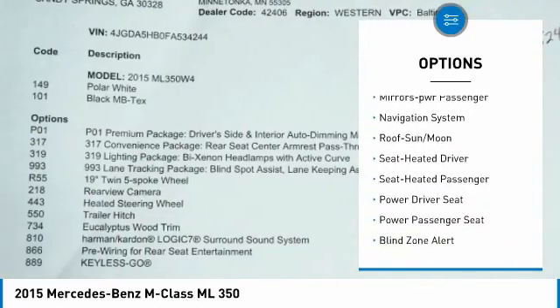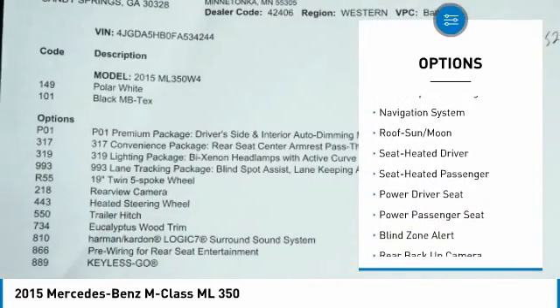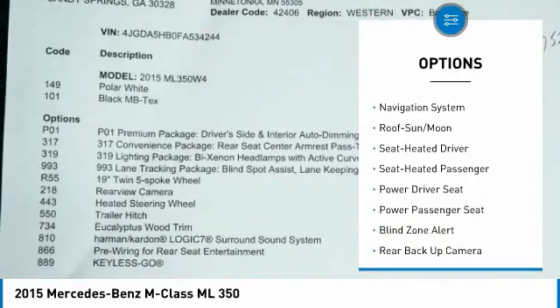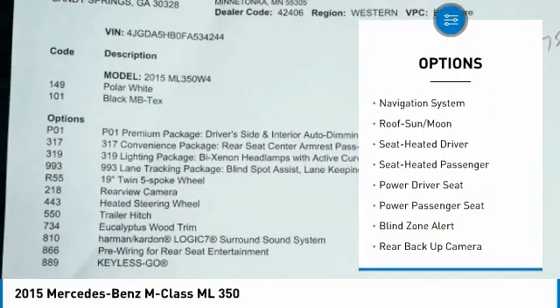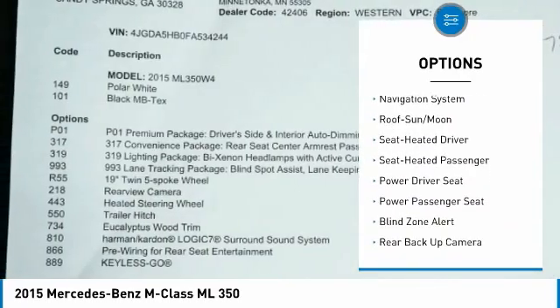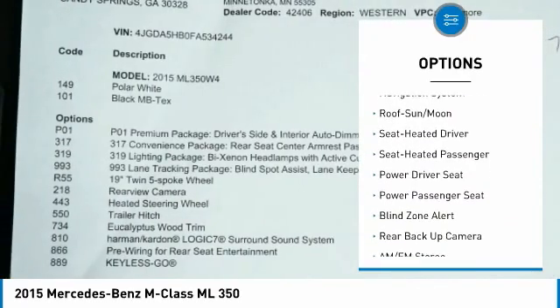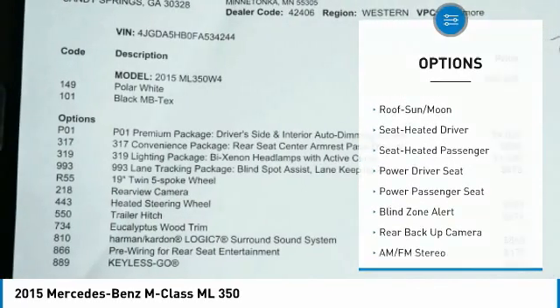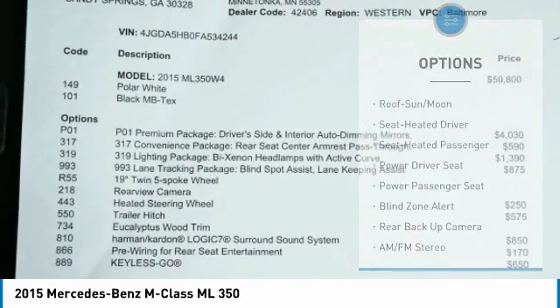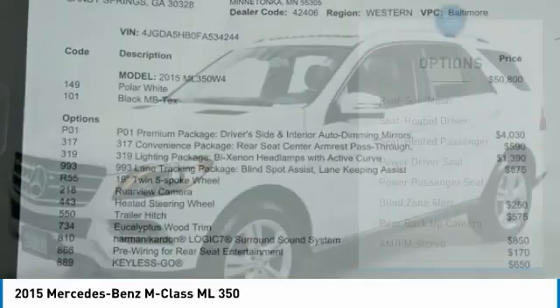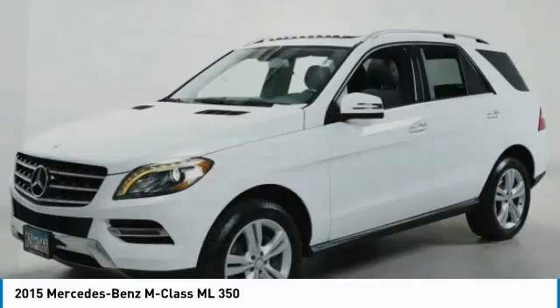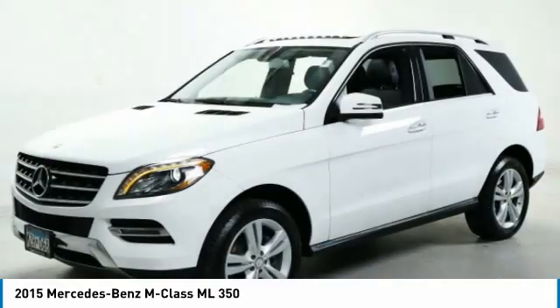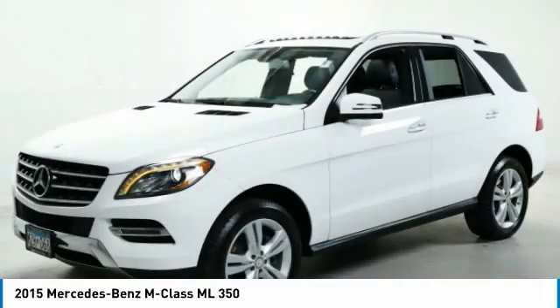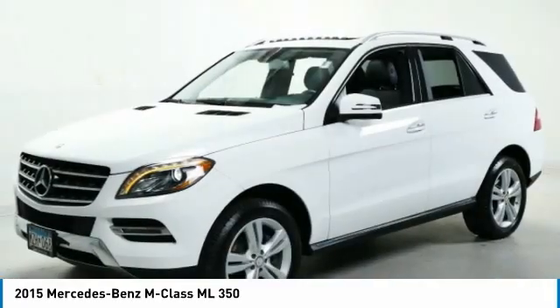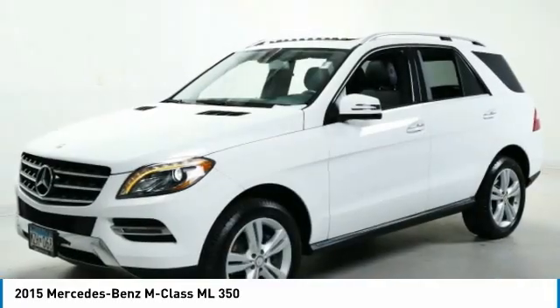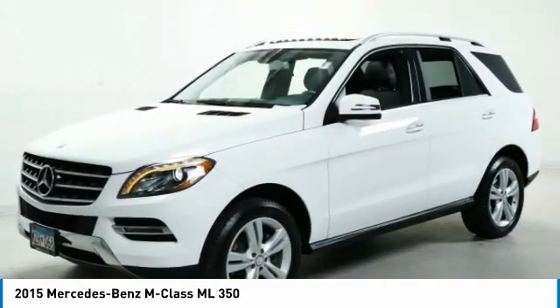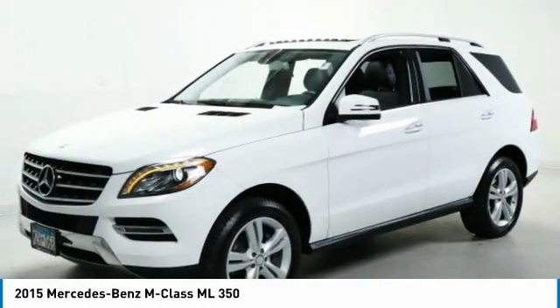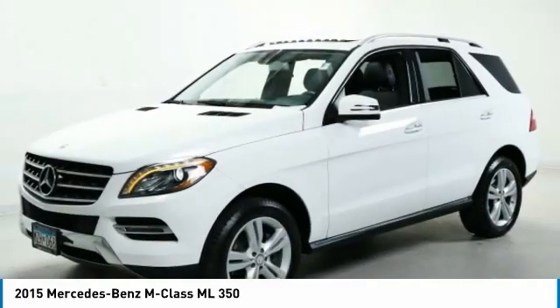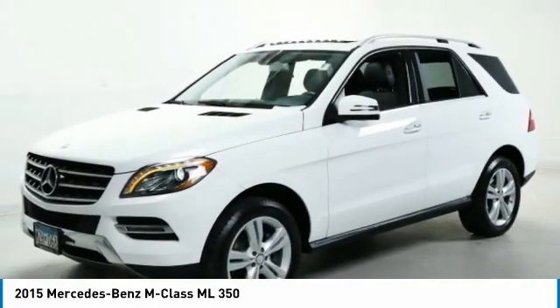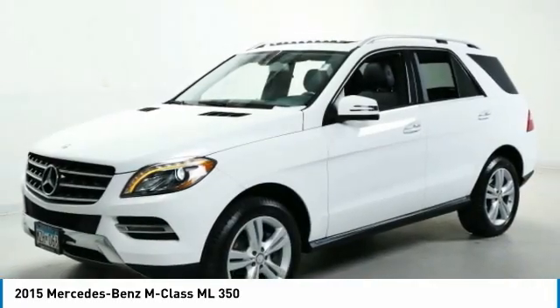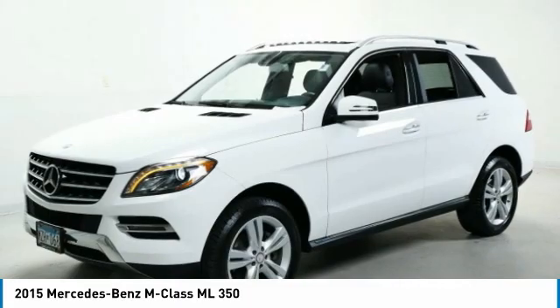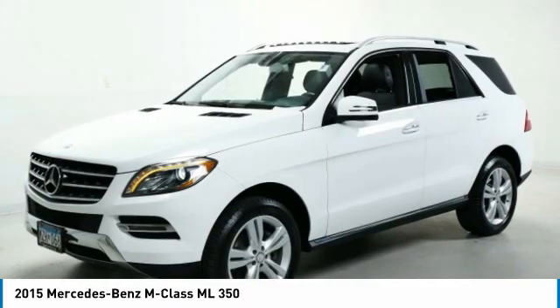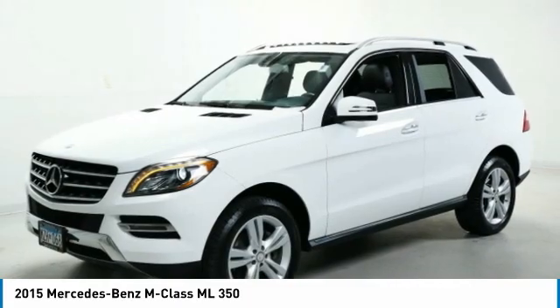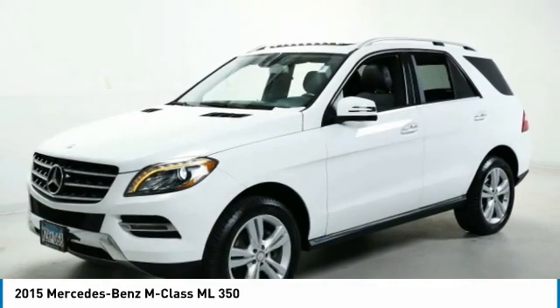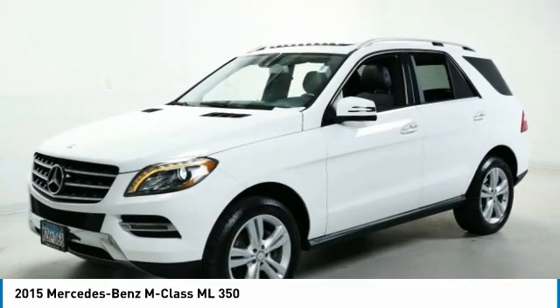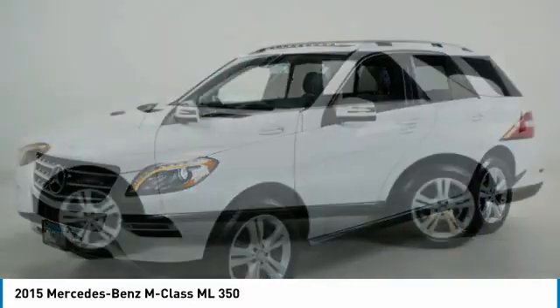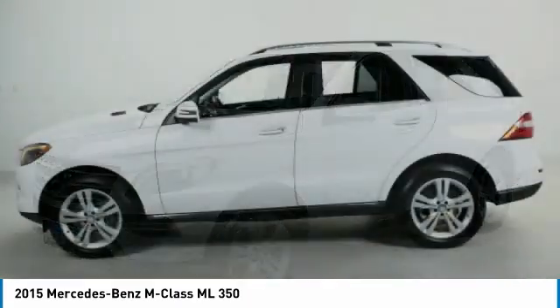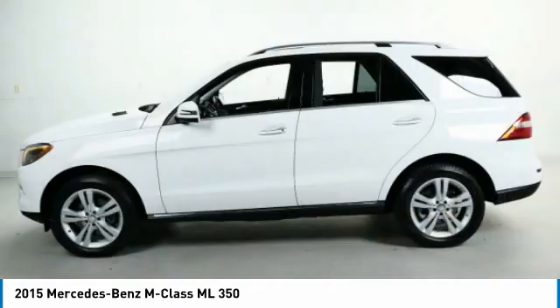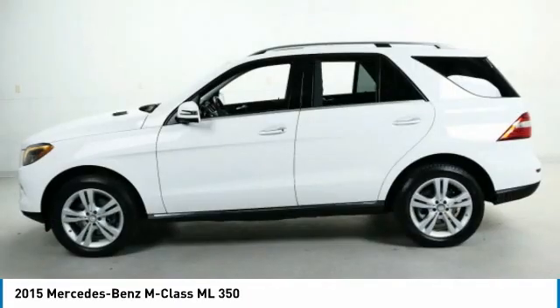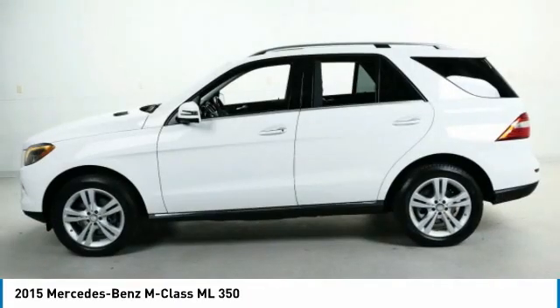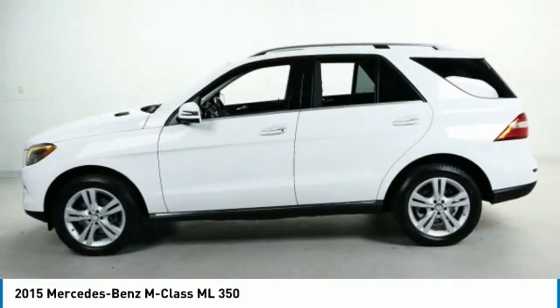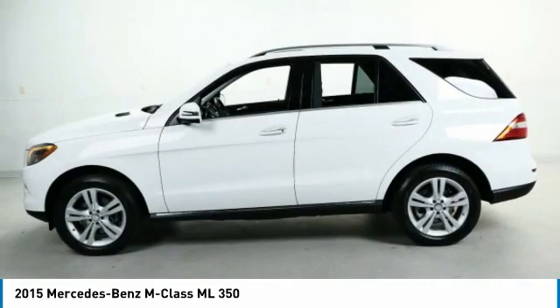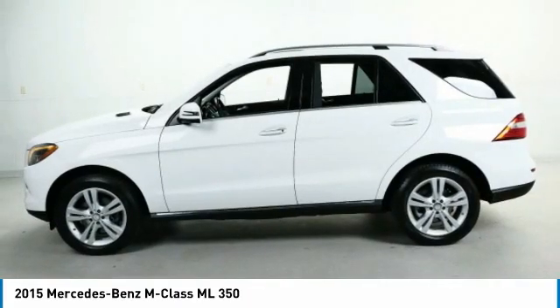Remote trunk release, headlights auto off, mirror memory, power mirrors, and passenger mirror.